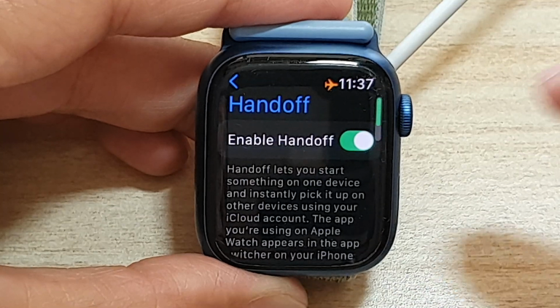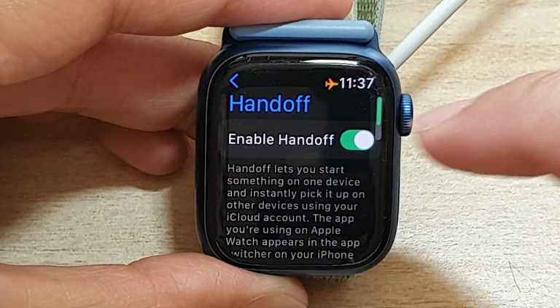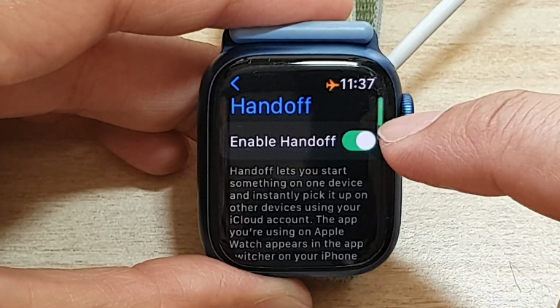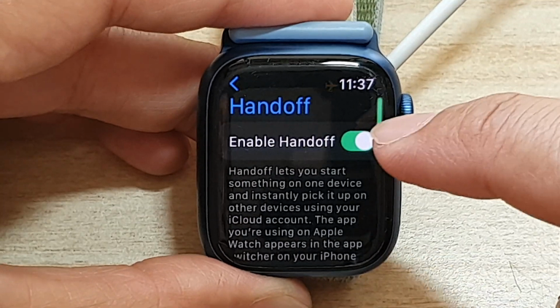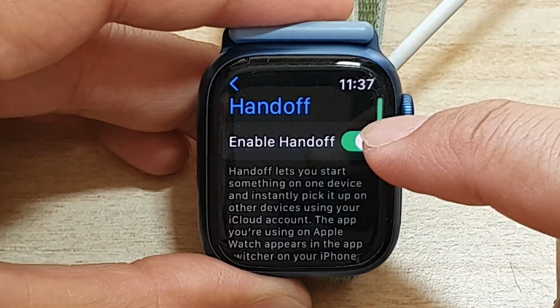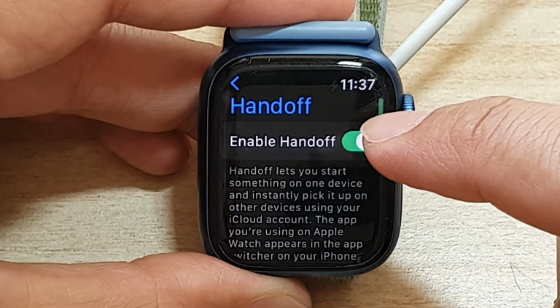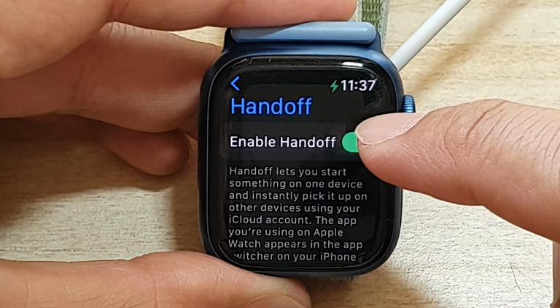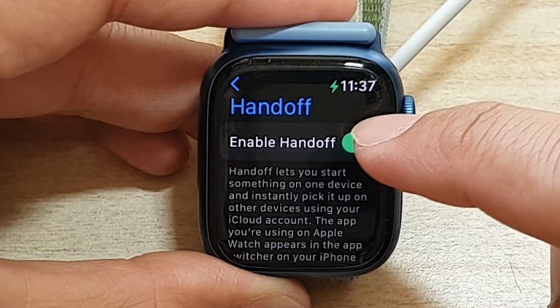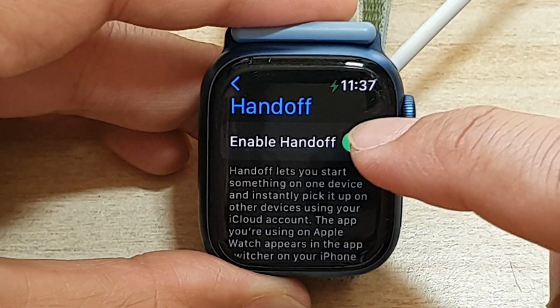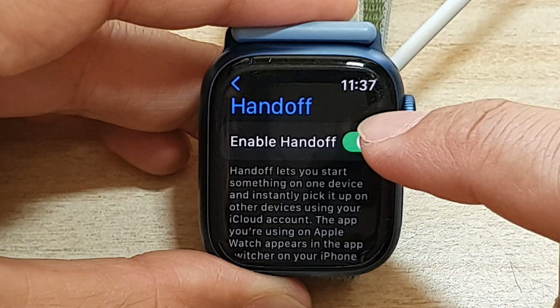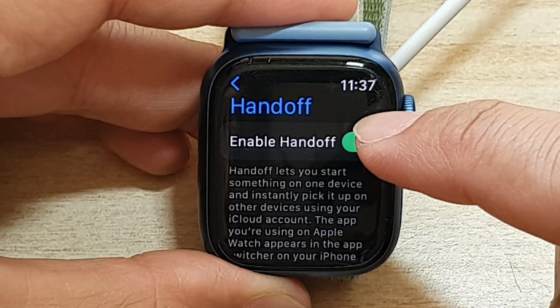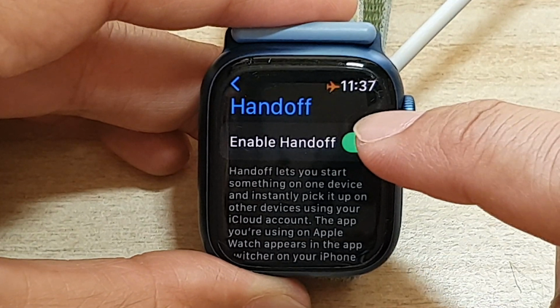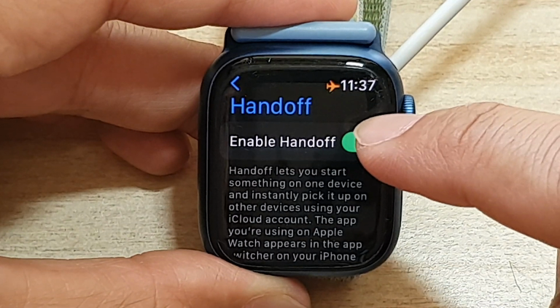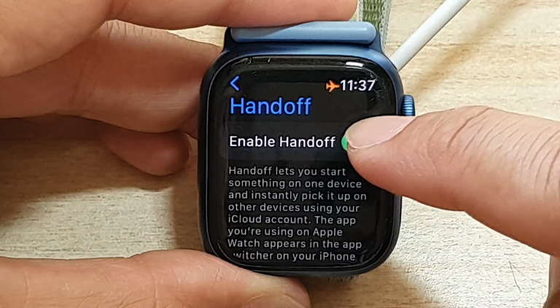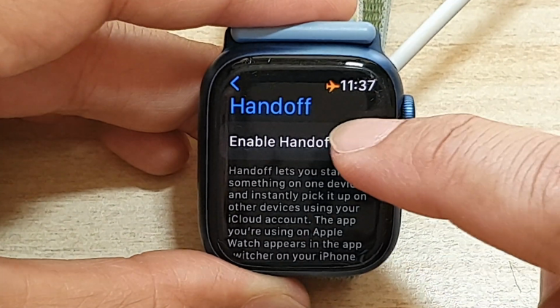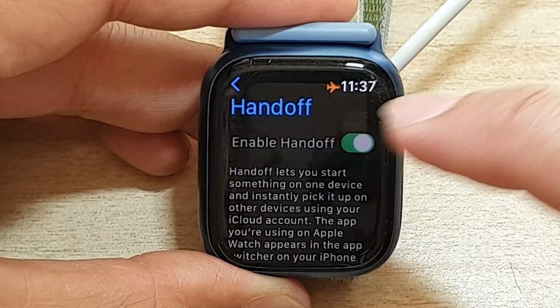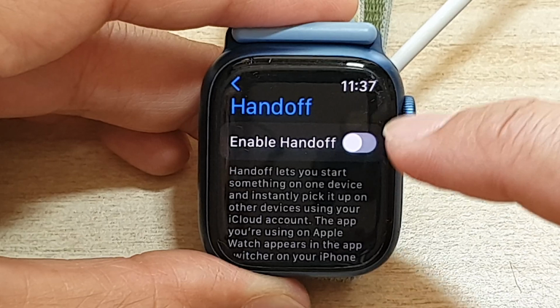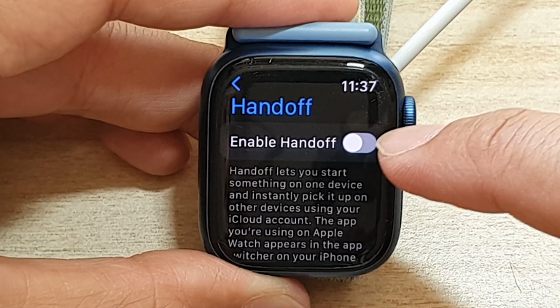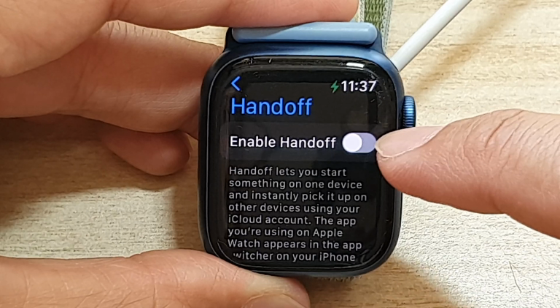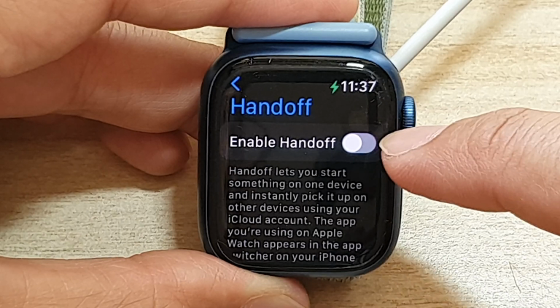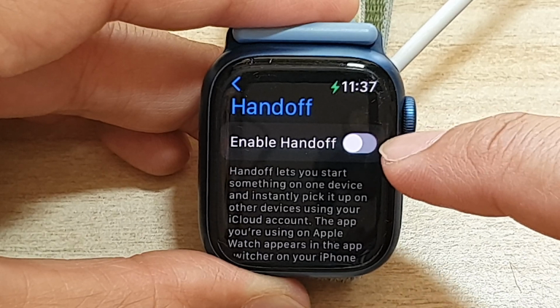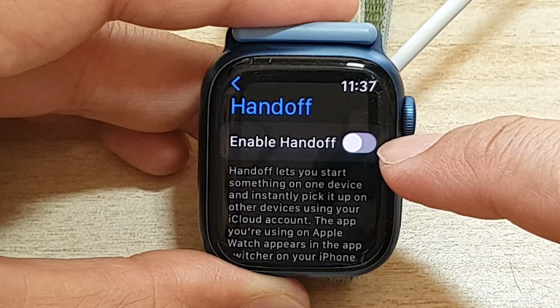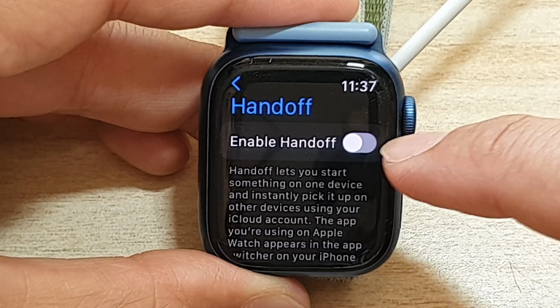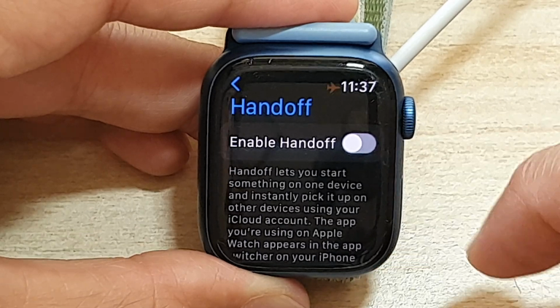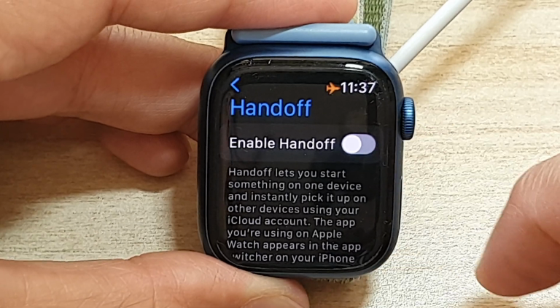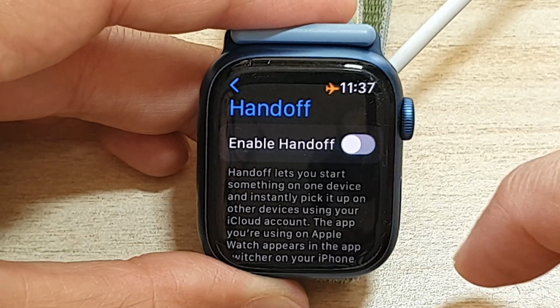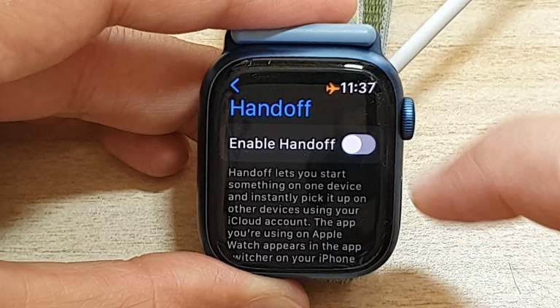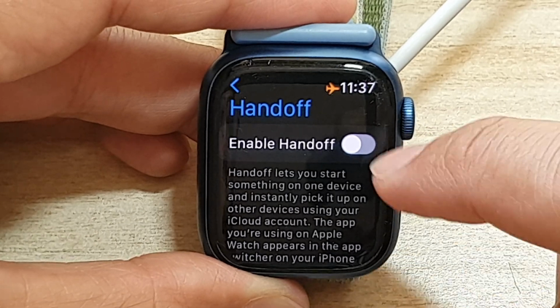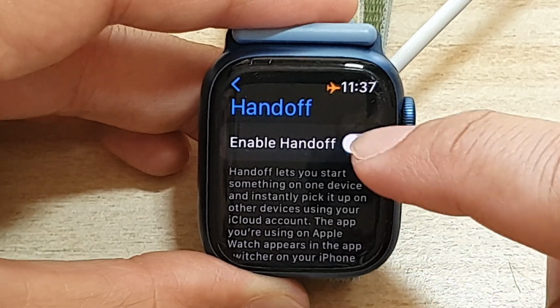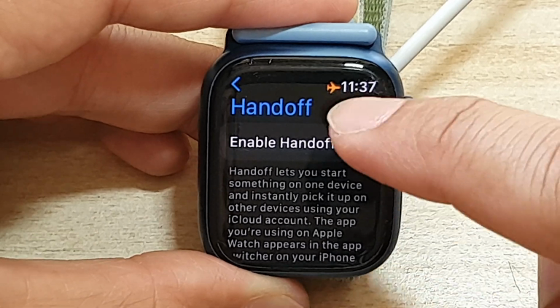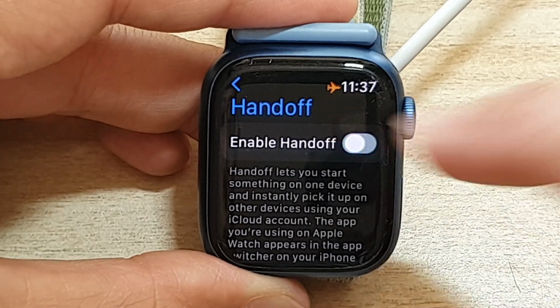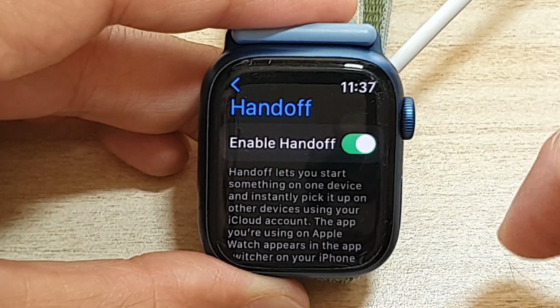At the top here, tap on the enable Handoff toggle button to switch it off or turn it on.